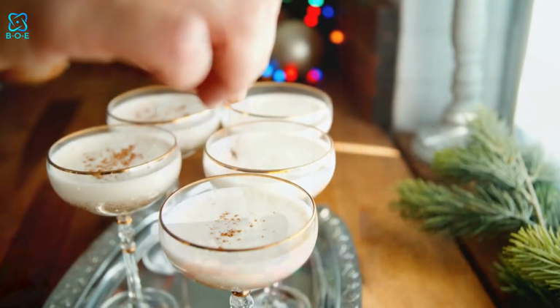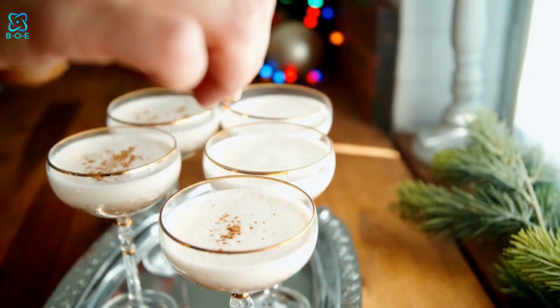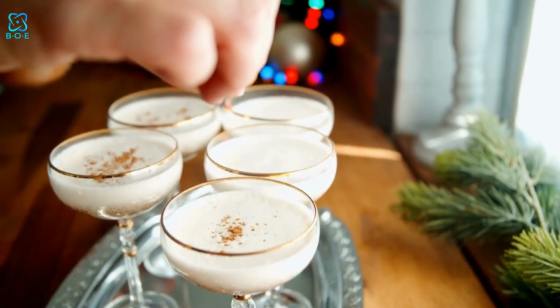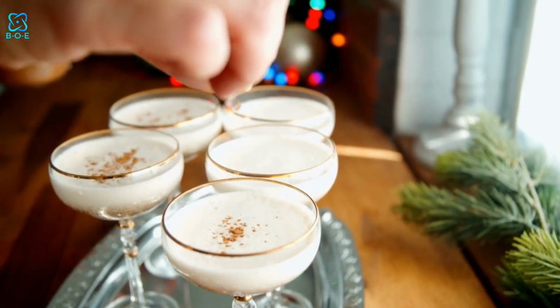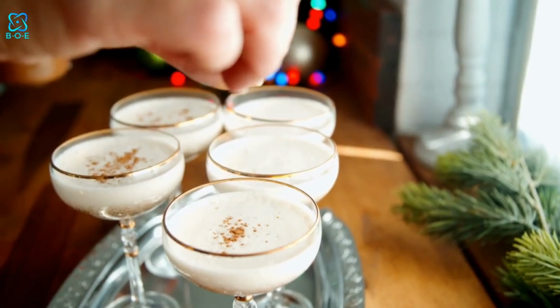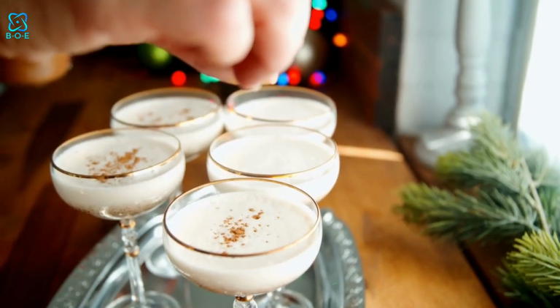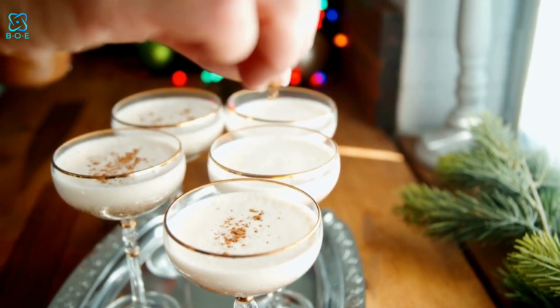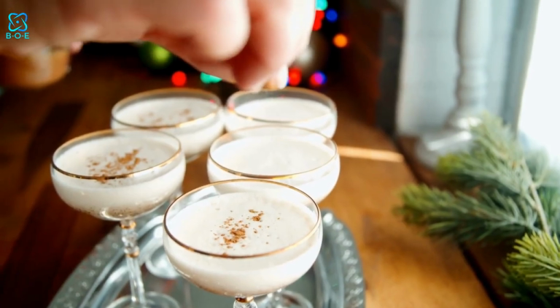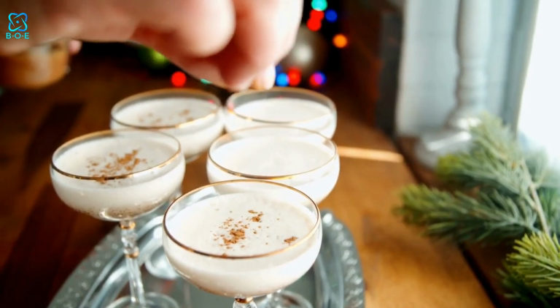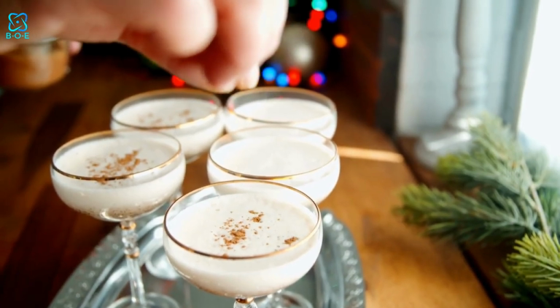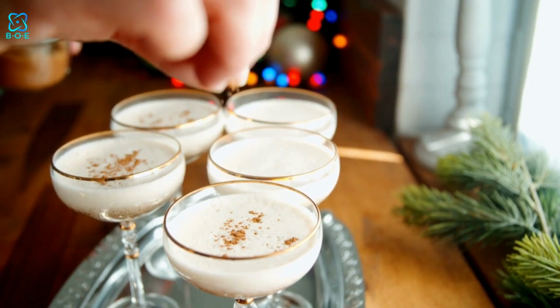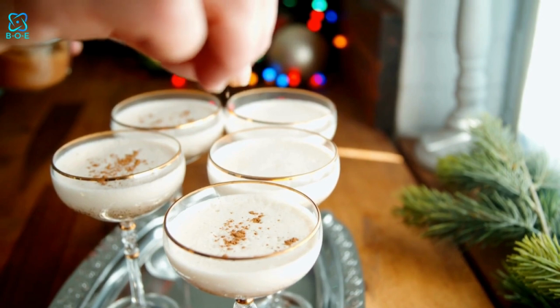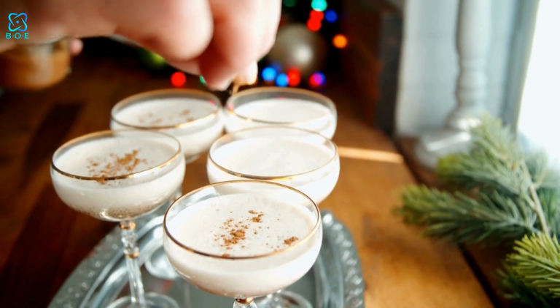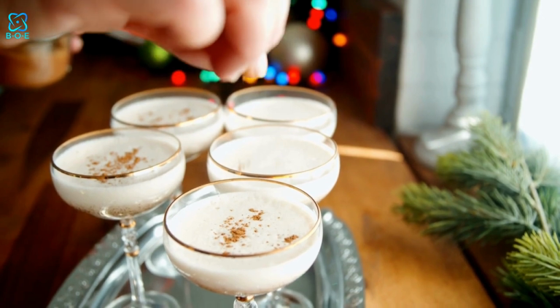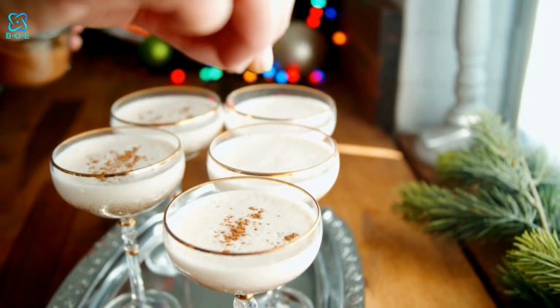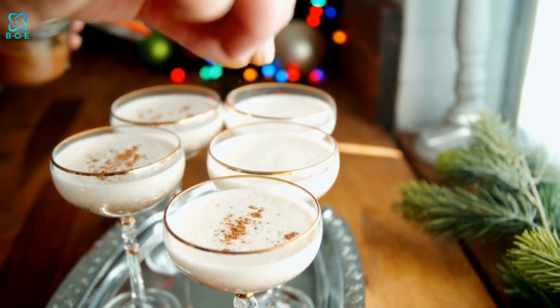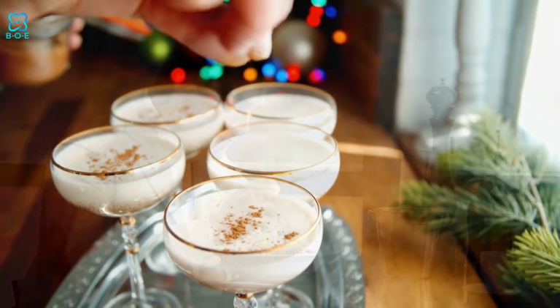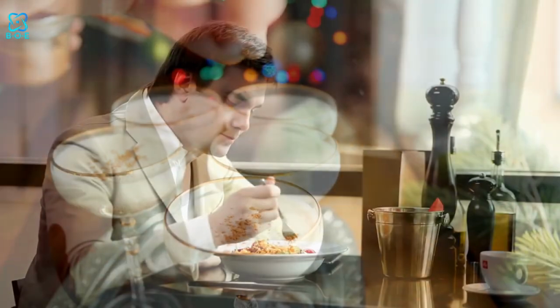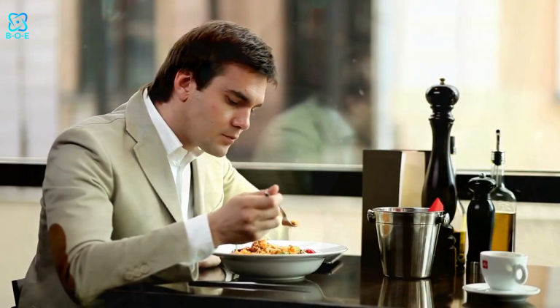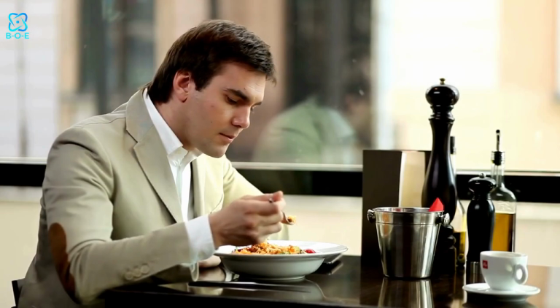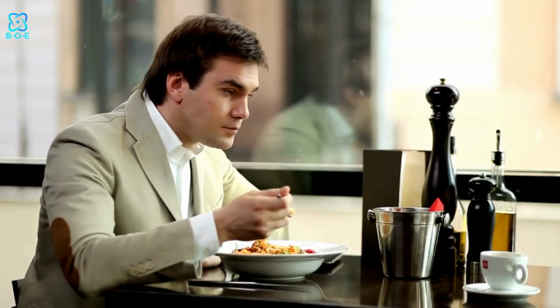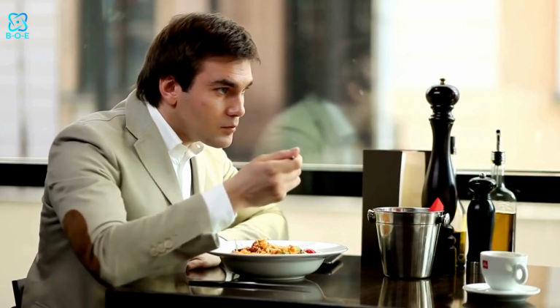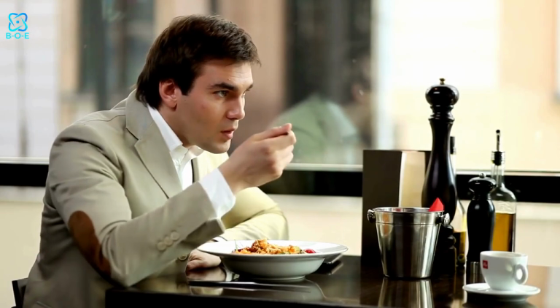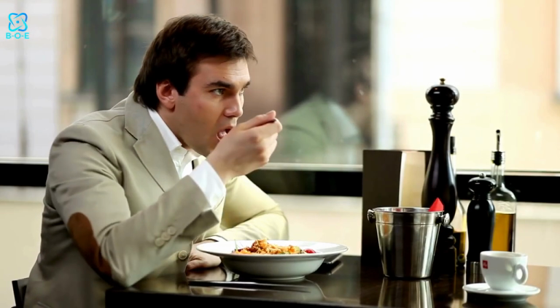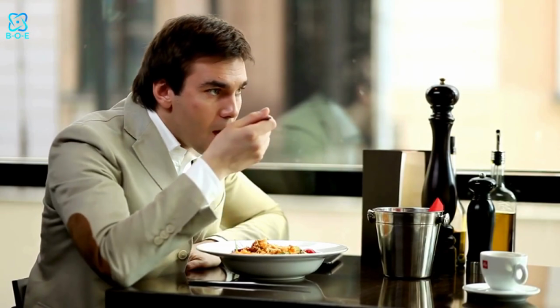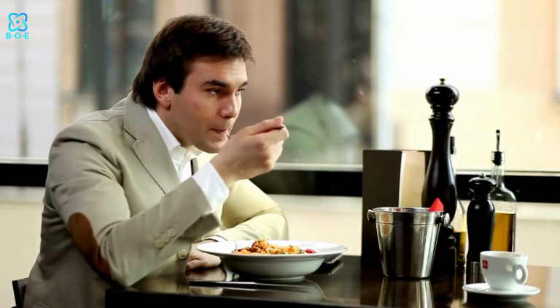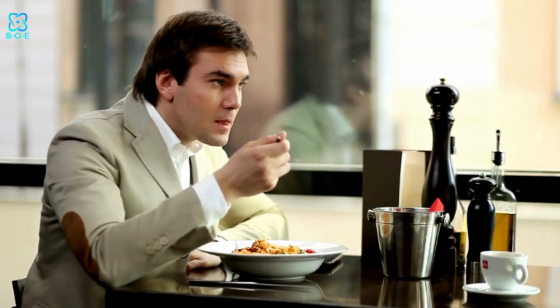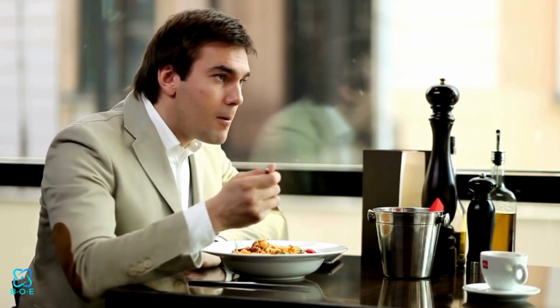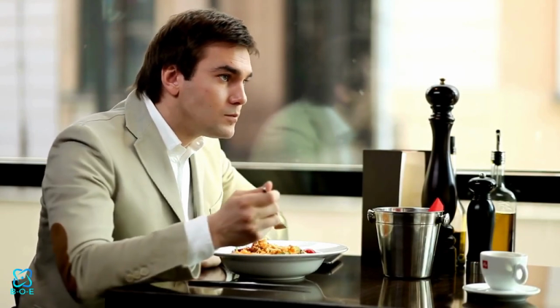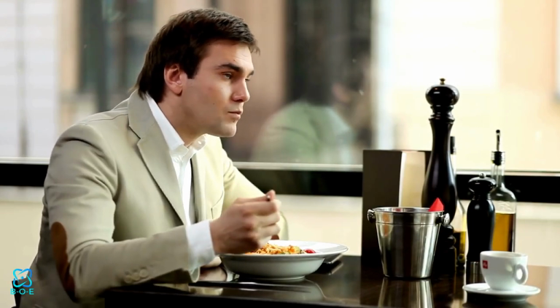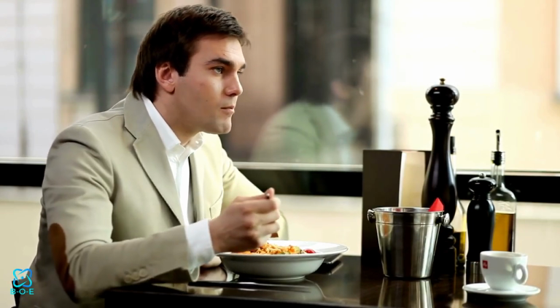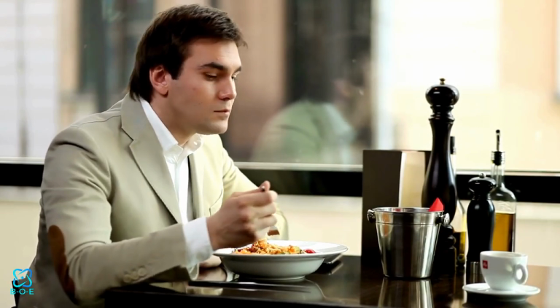Whether you're craving something creamy, chocolatey, or fruity, there's a healthy dessert option to tantalize your taste buds.